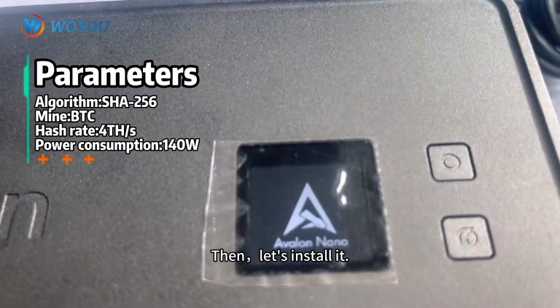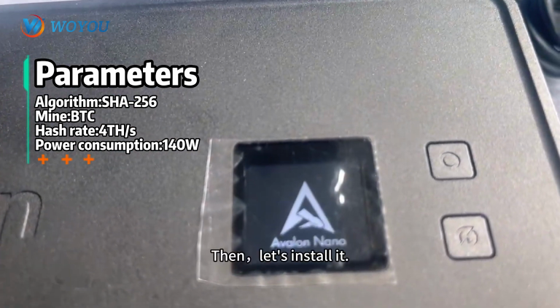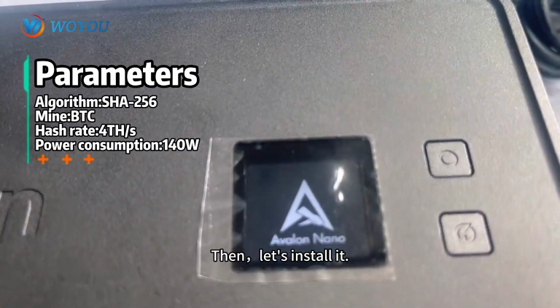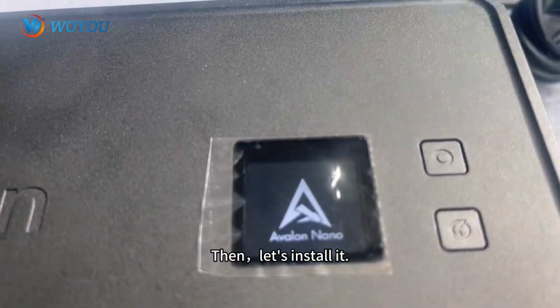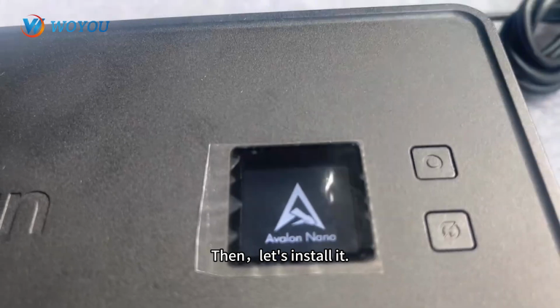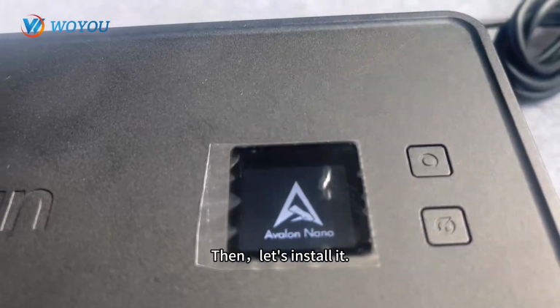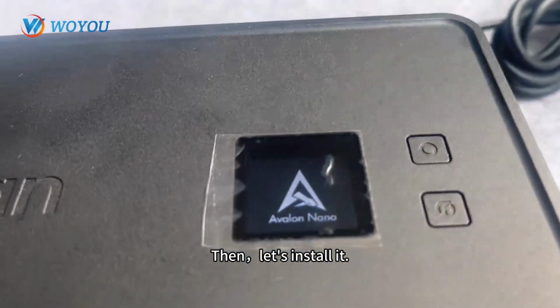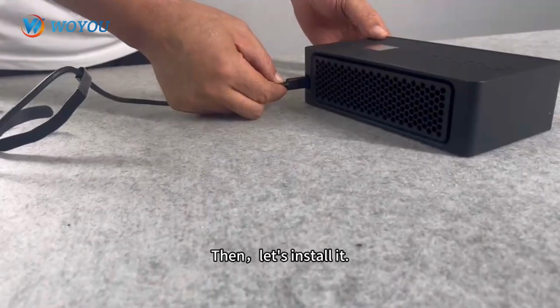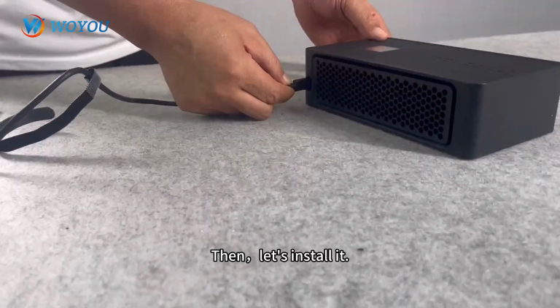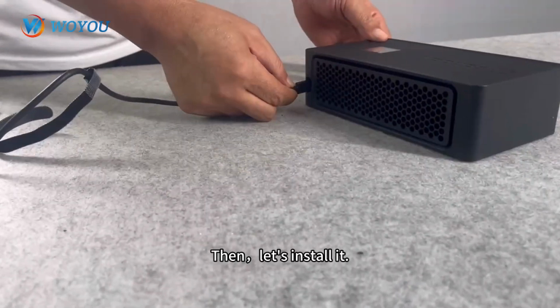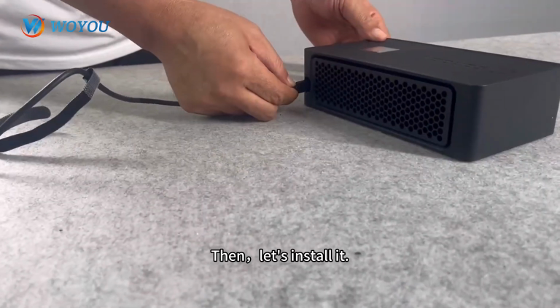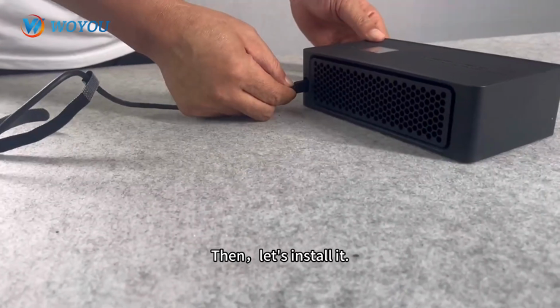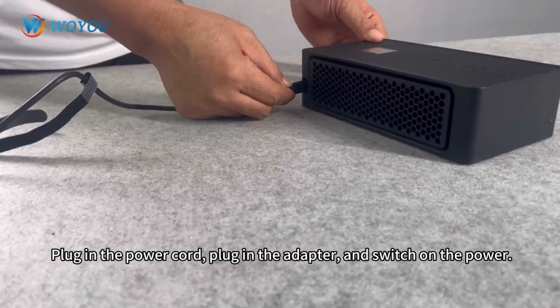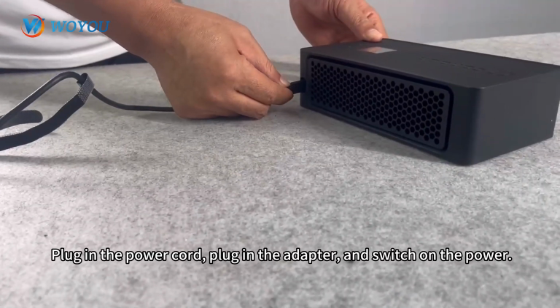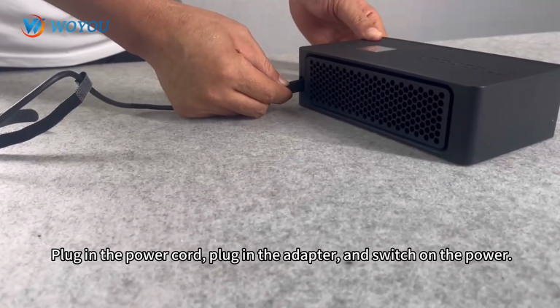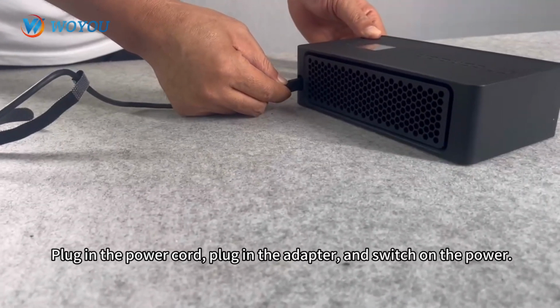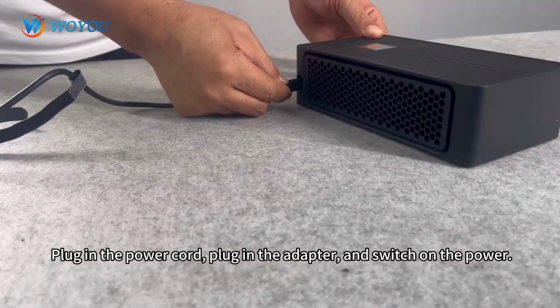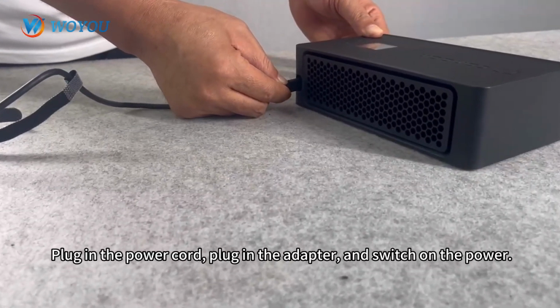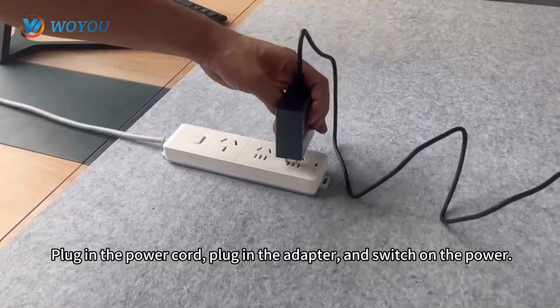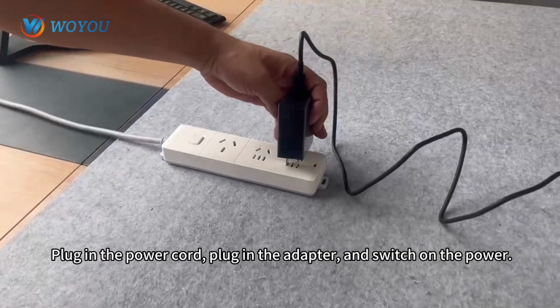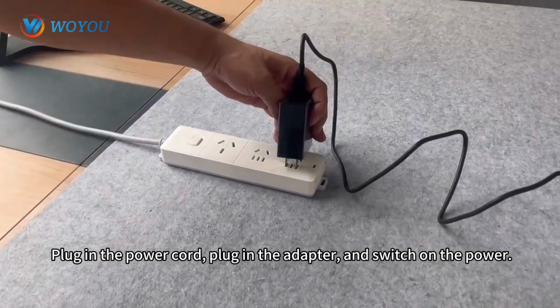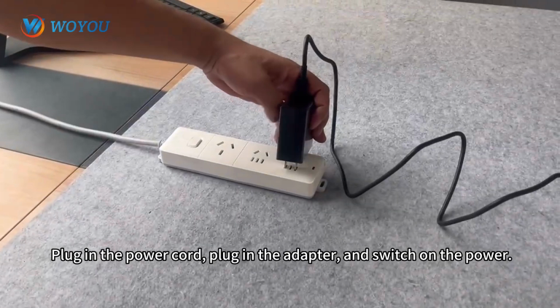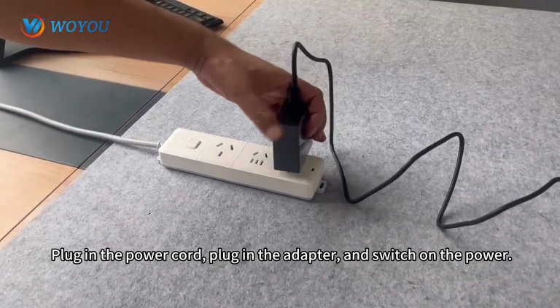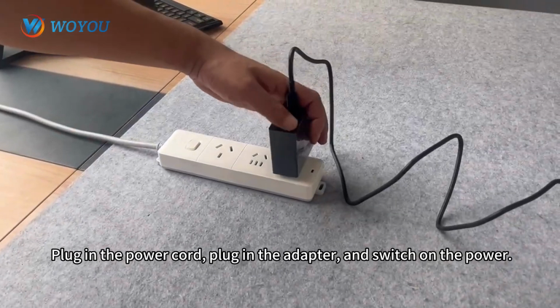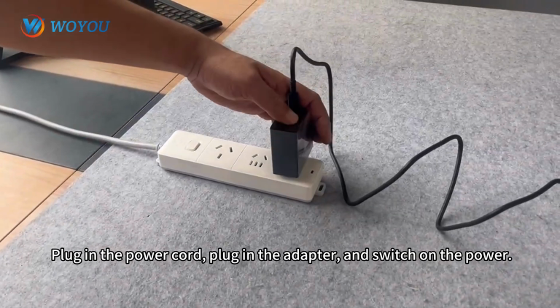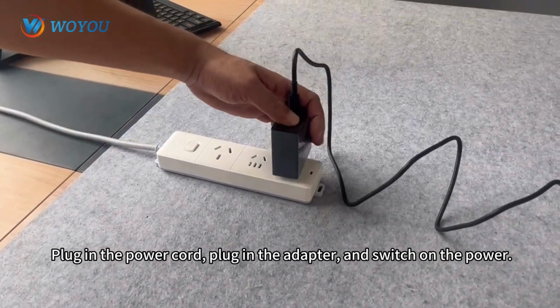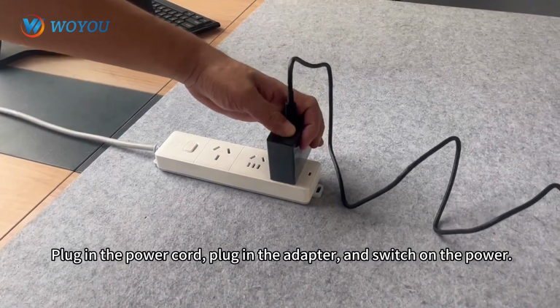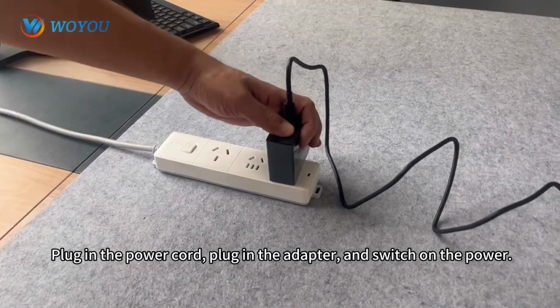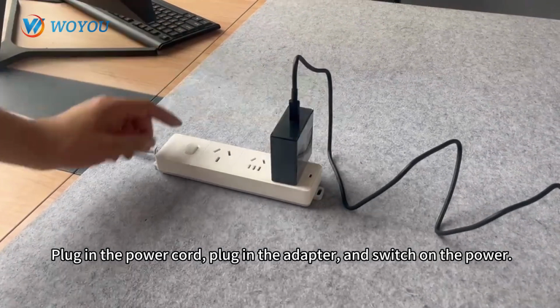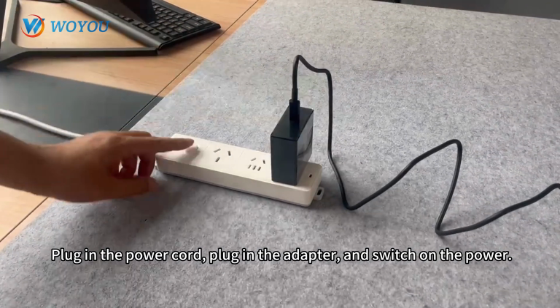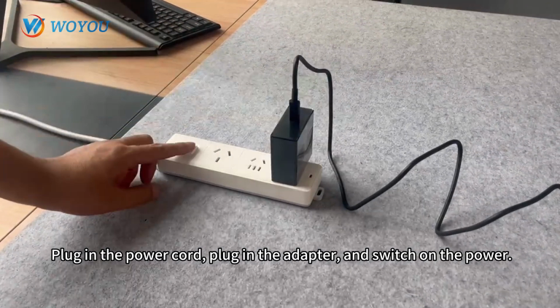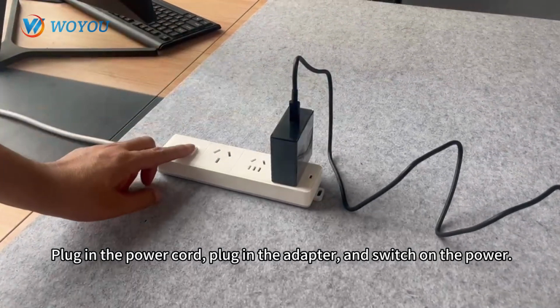Now let's install it. Plug in the power cord, plug in the adapter, and switch on the power.